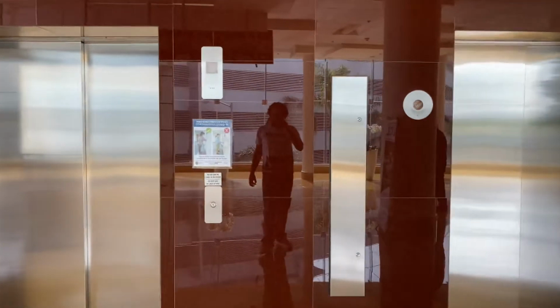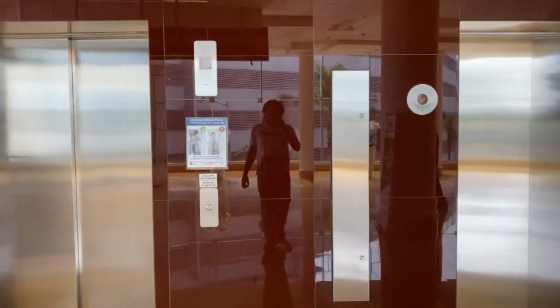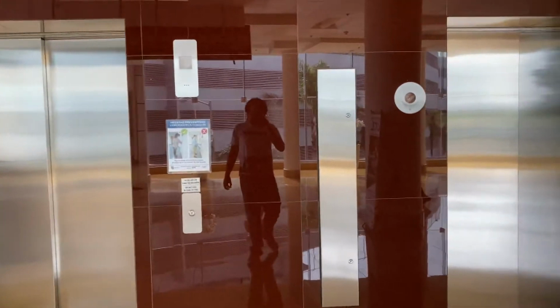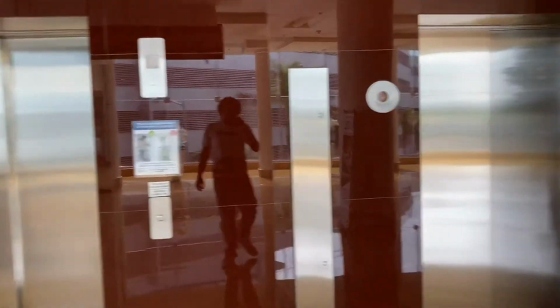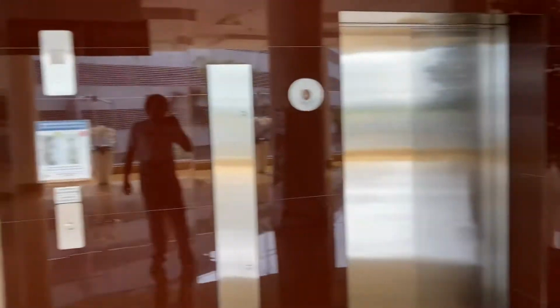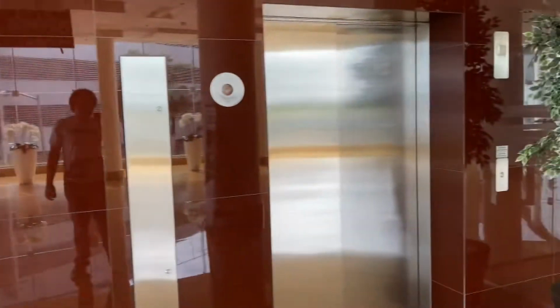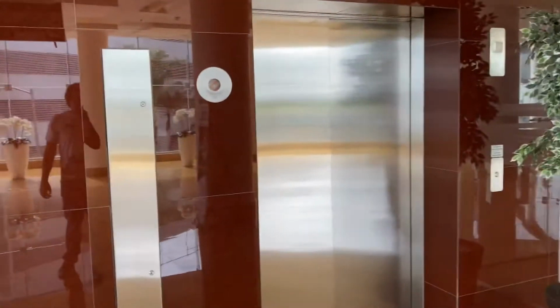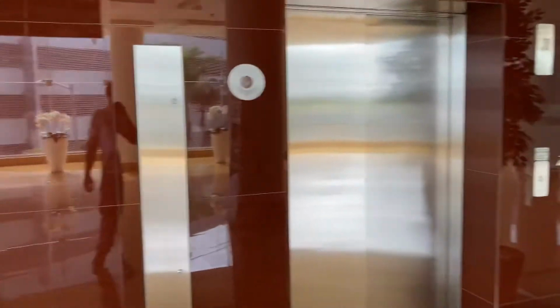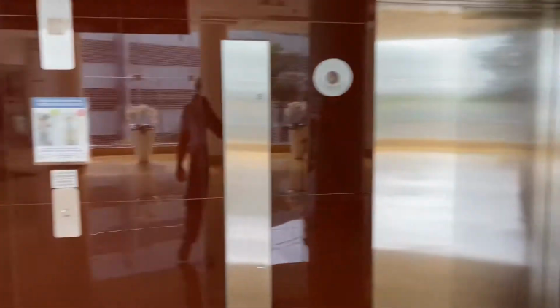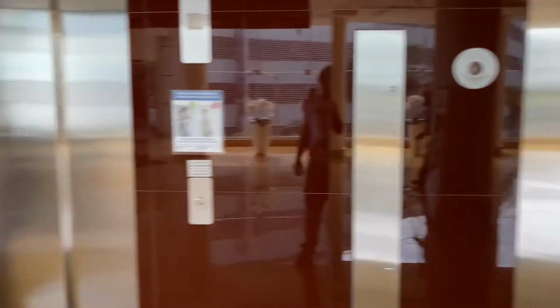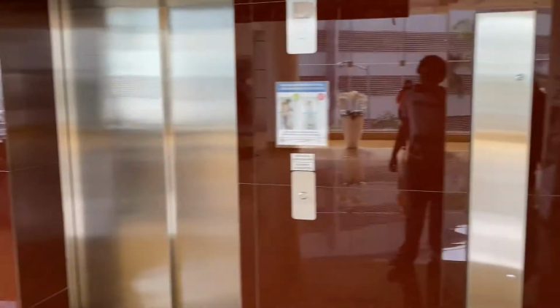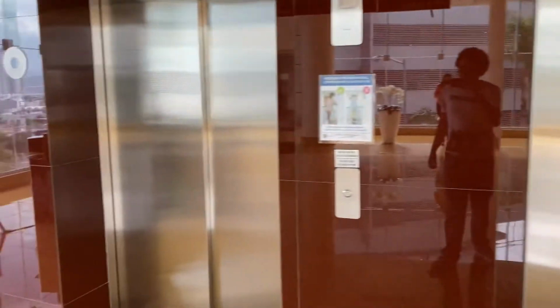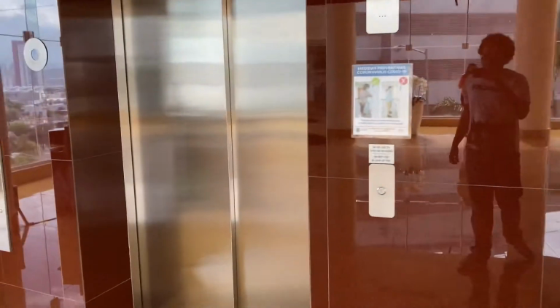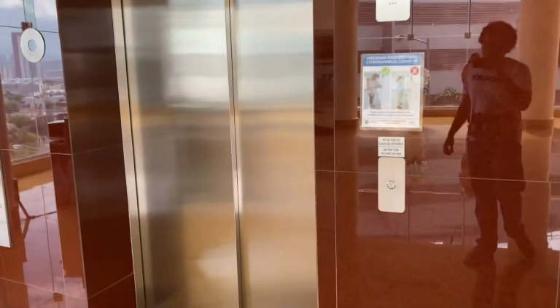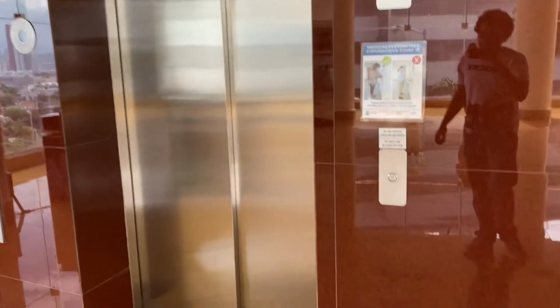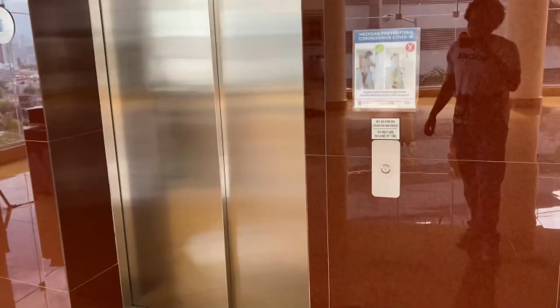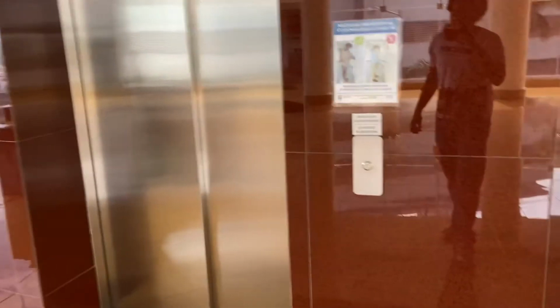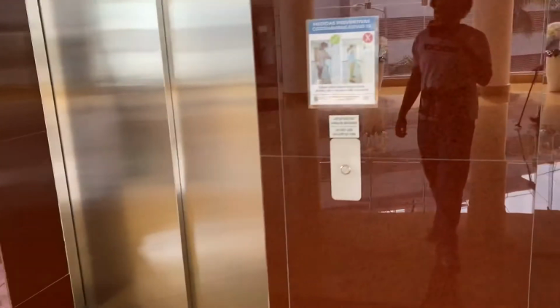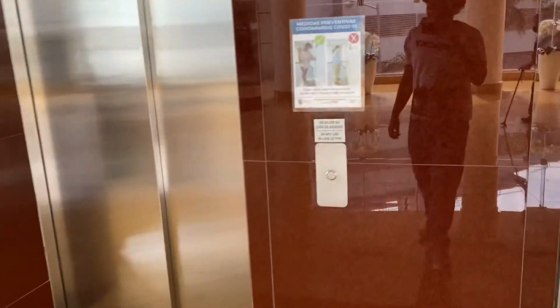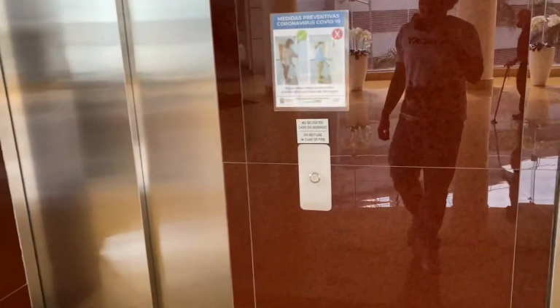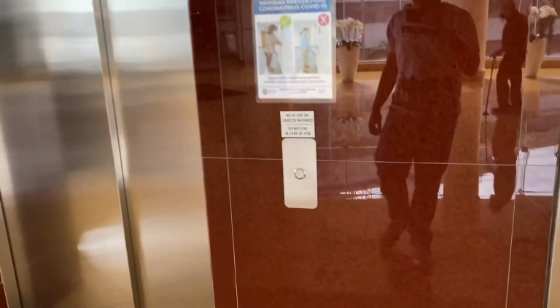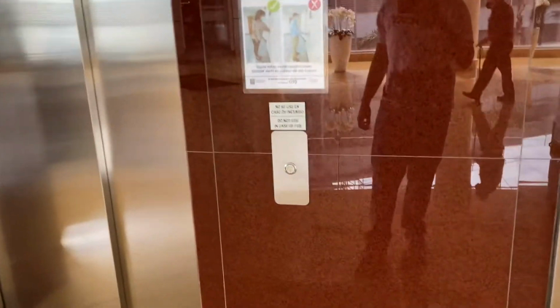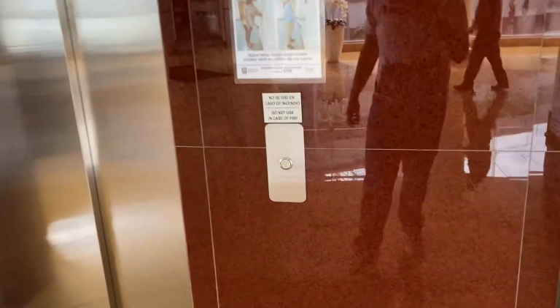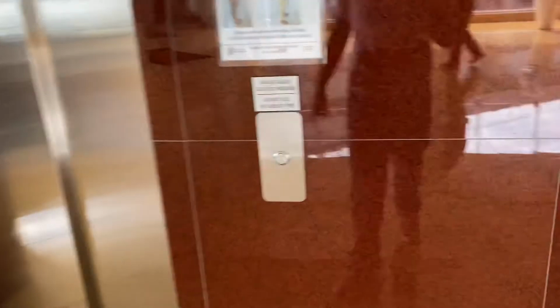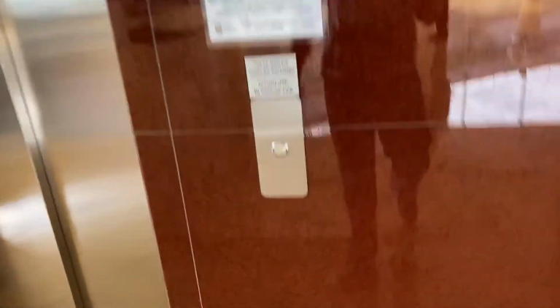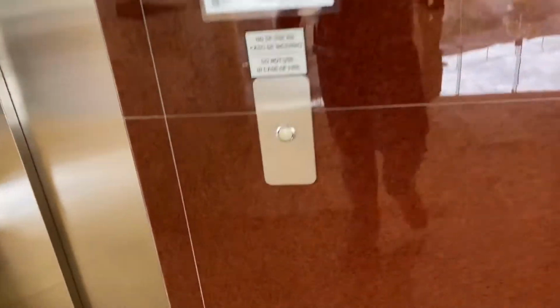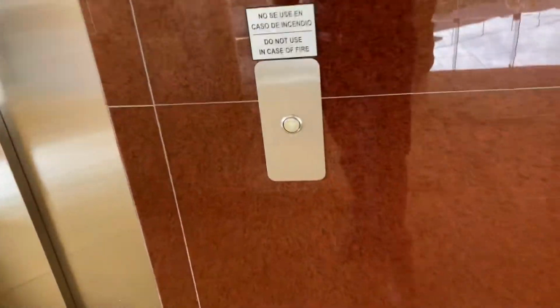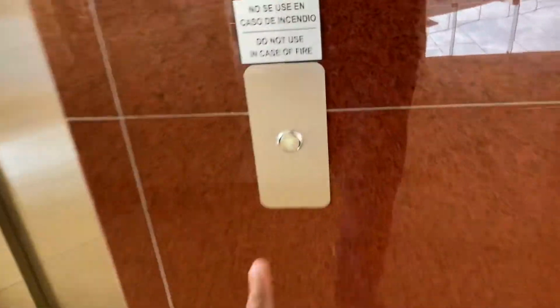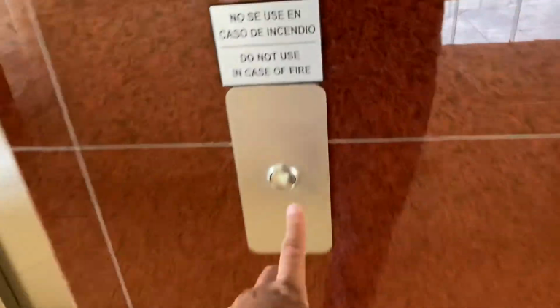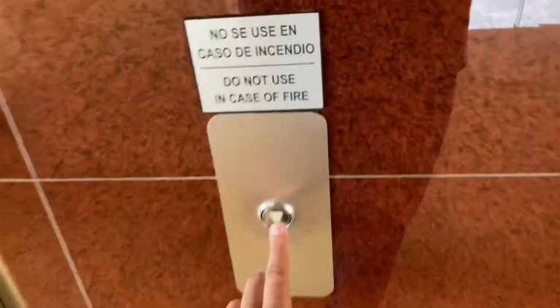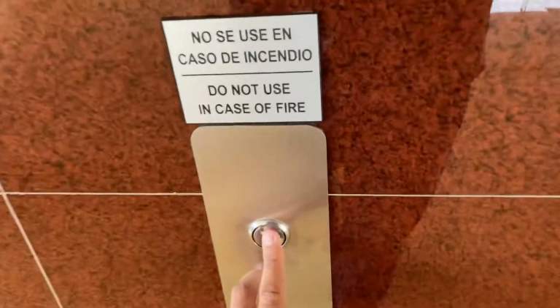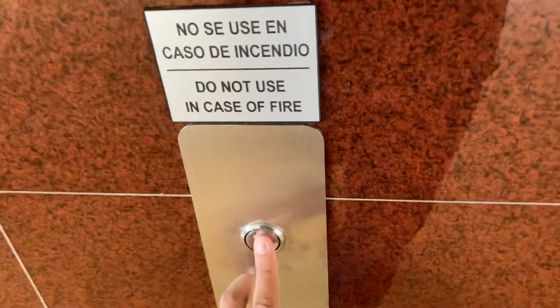All right, these are the elevators here at the Doctor's Hospital in Madrid, Mexico. They're Kone.